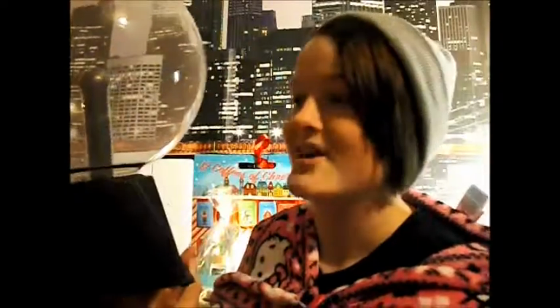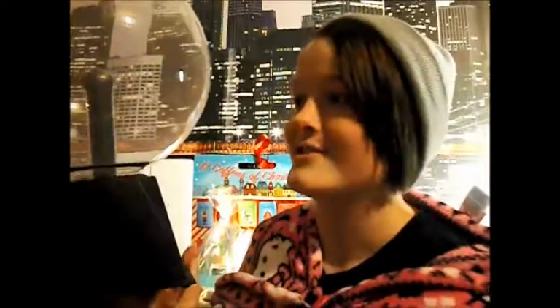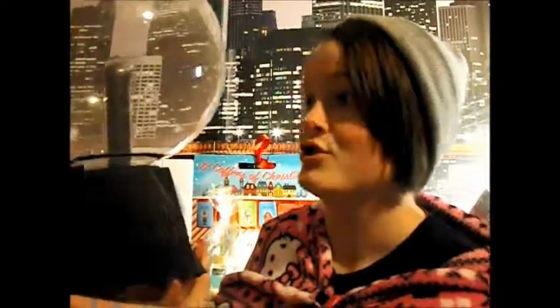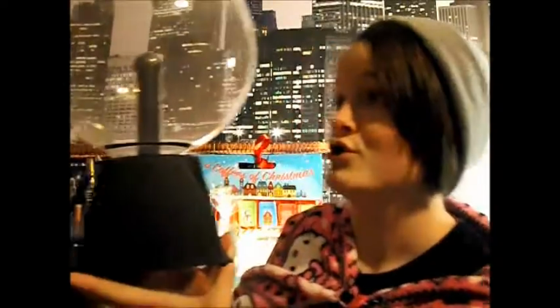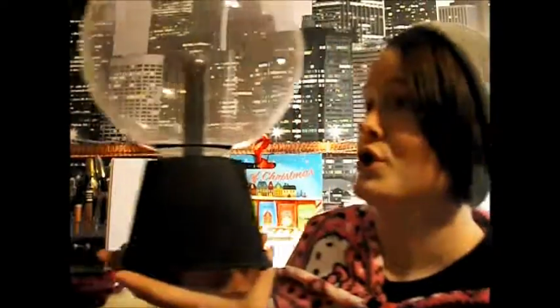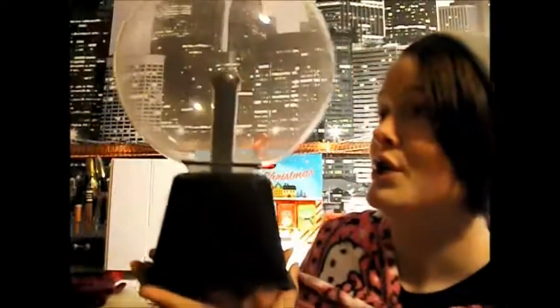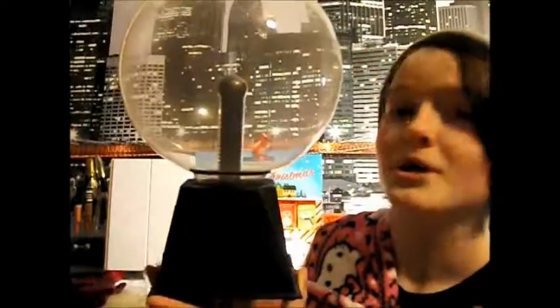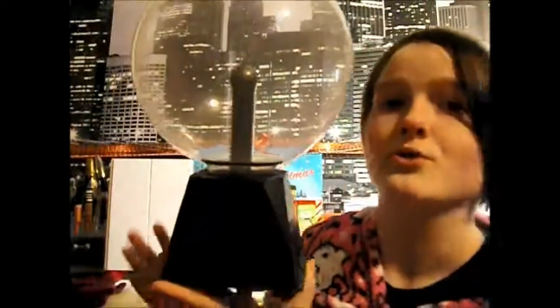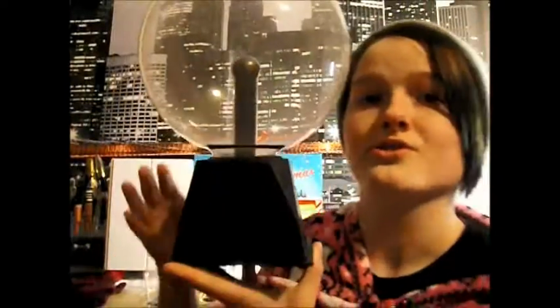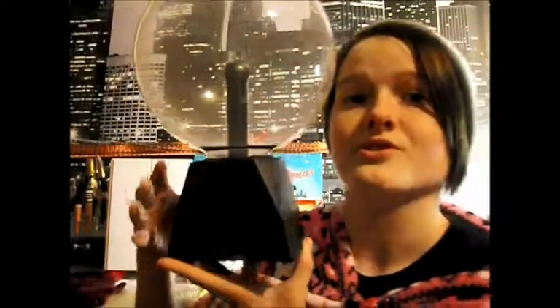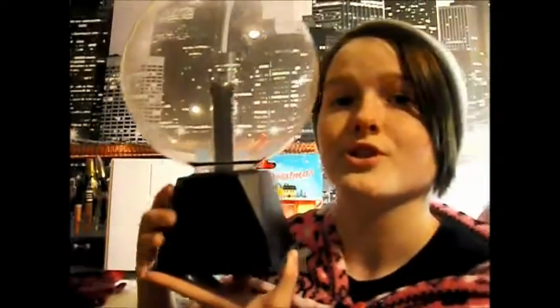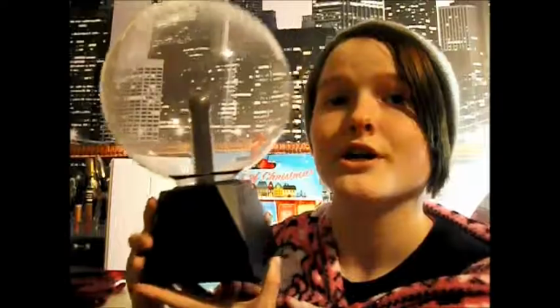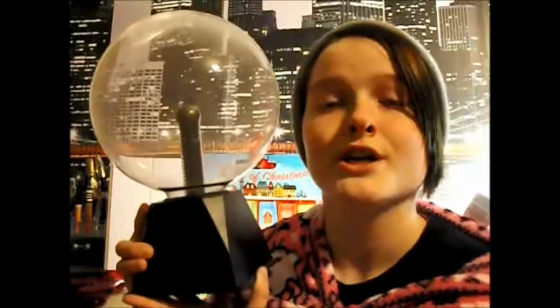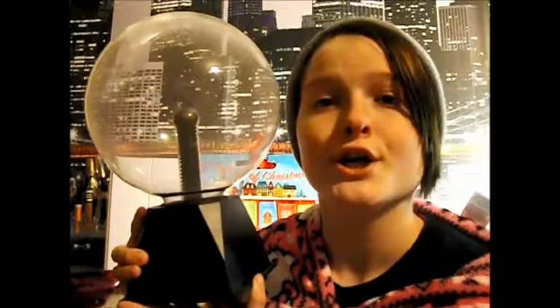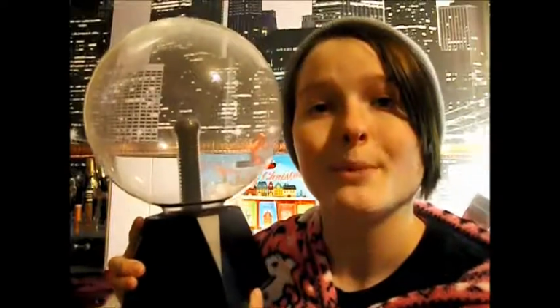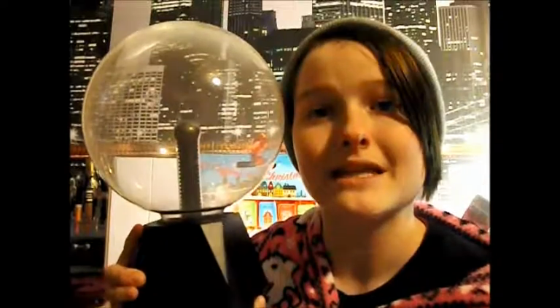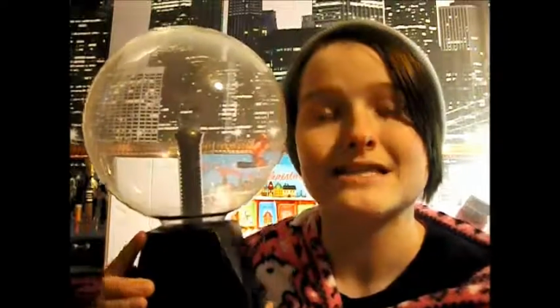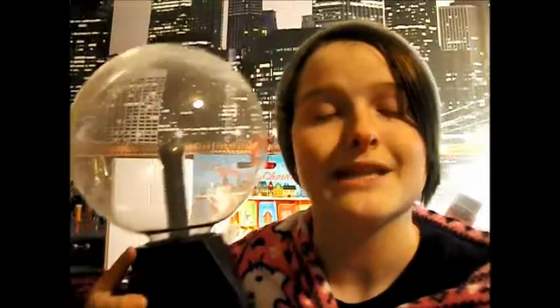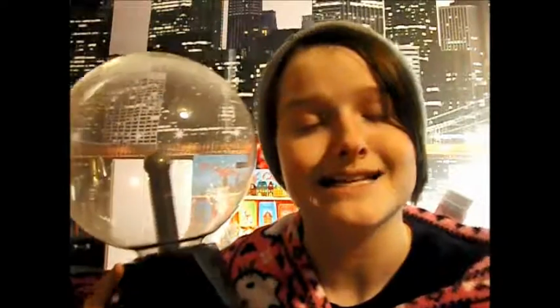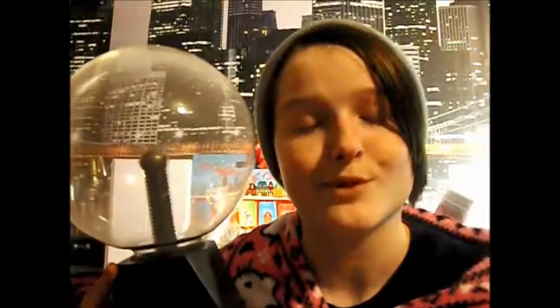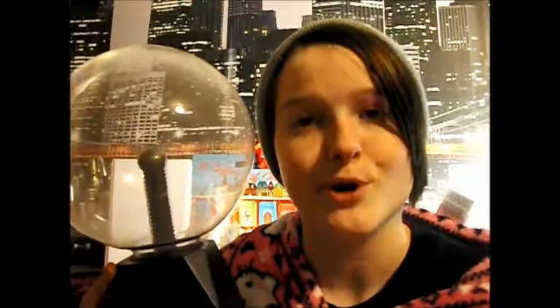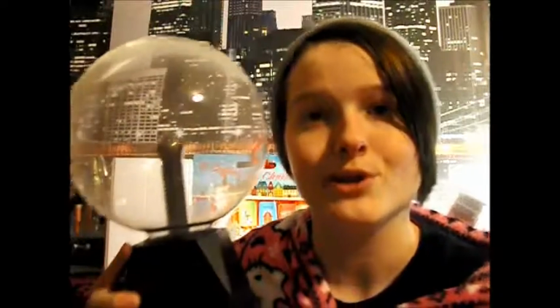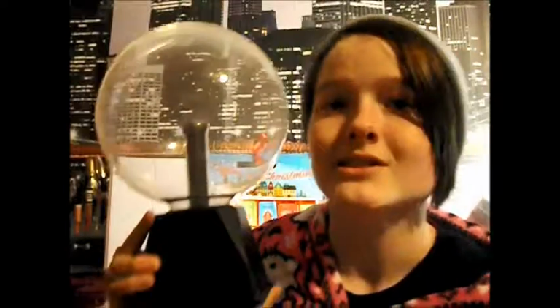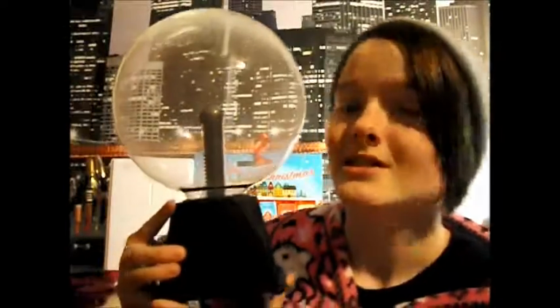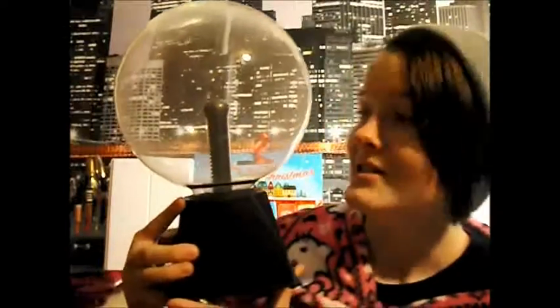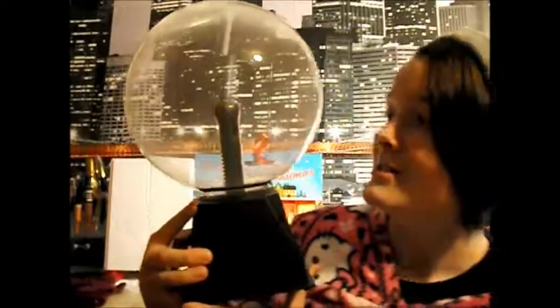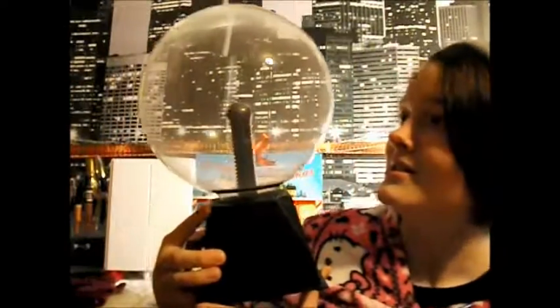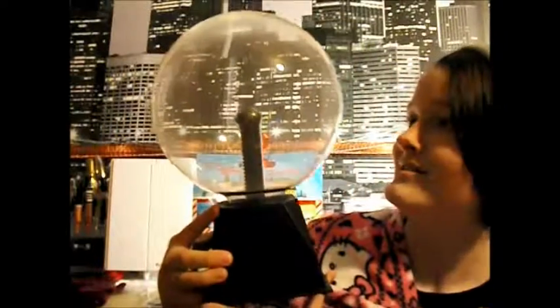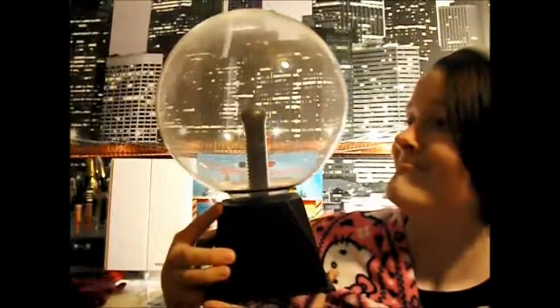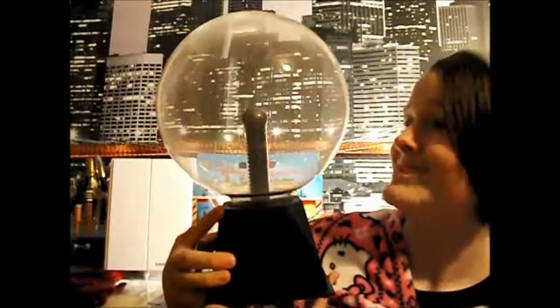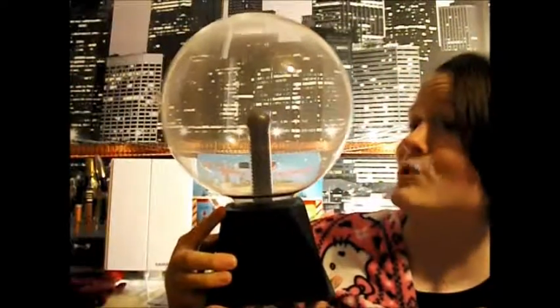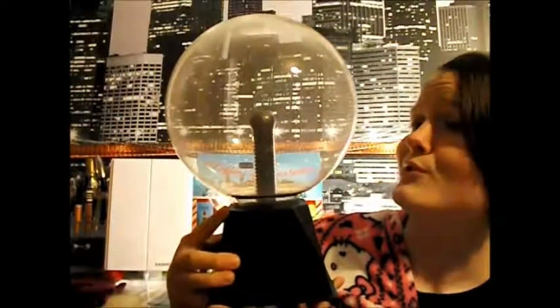My older sister Dawn got me this plasma ball. So beautiful.